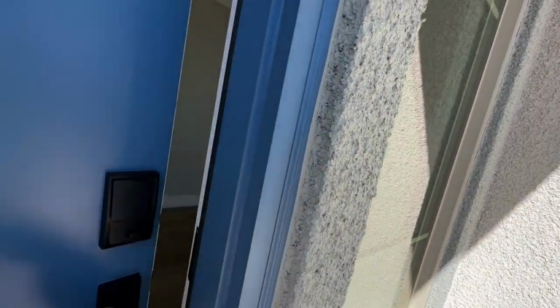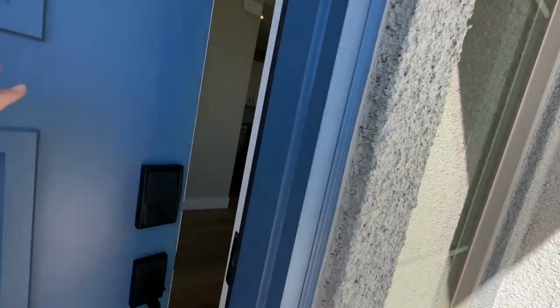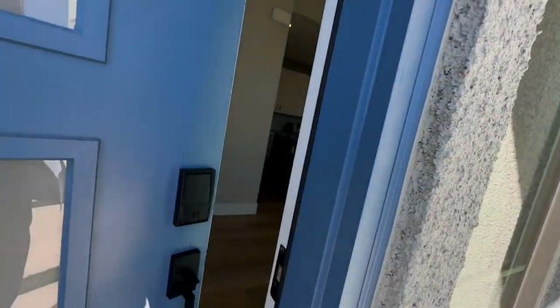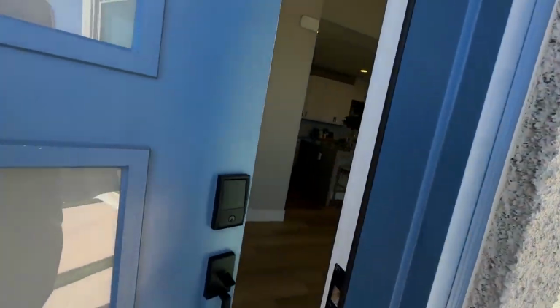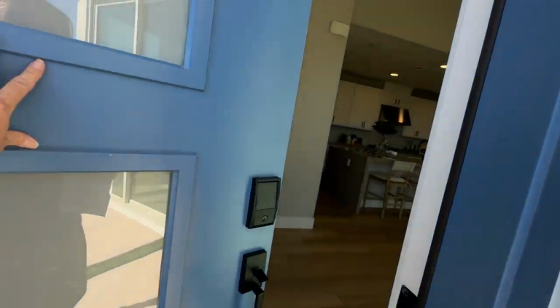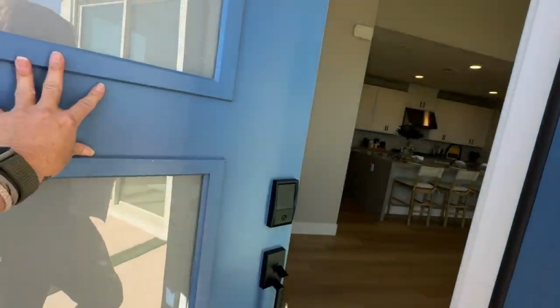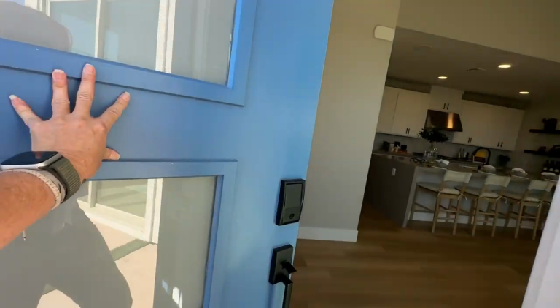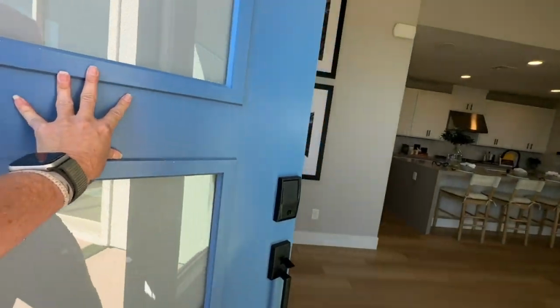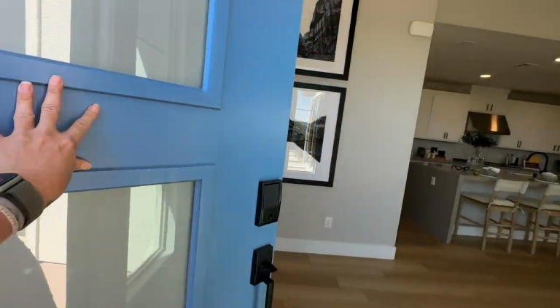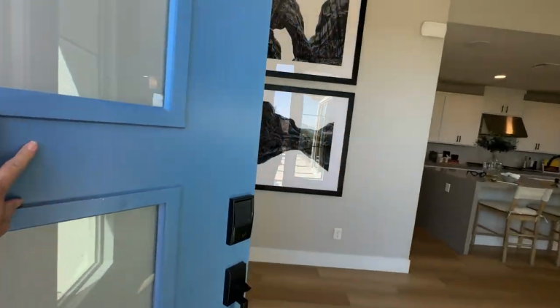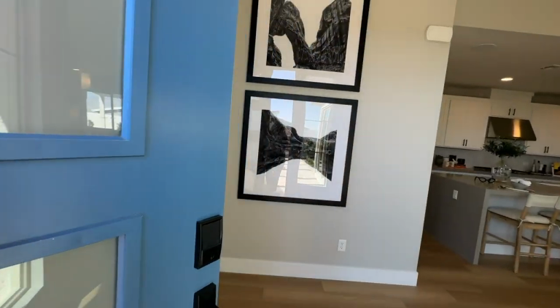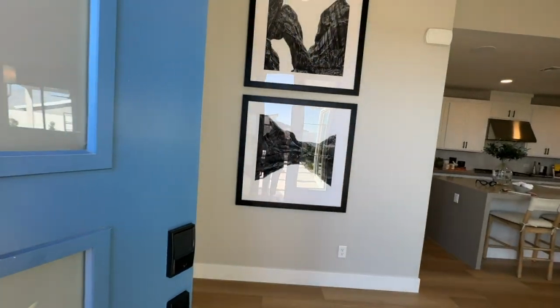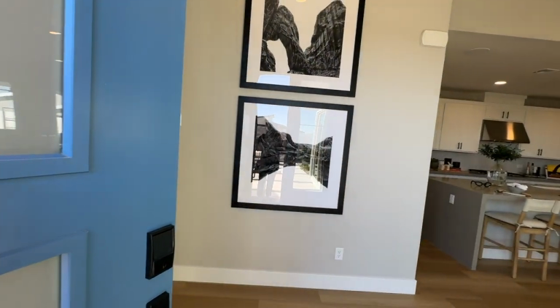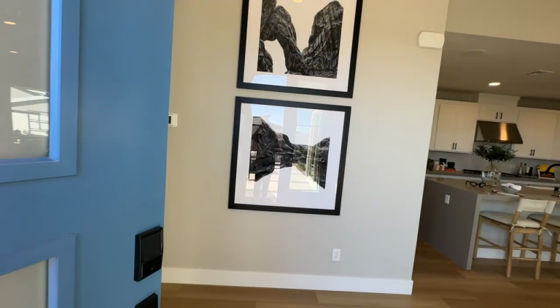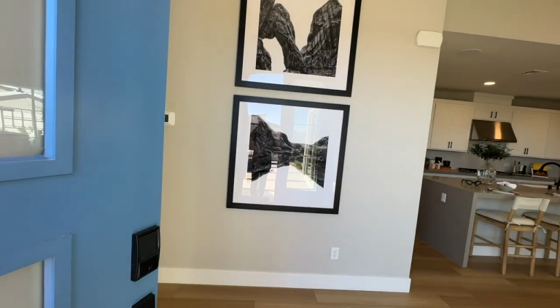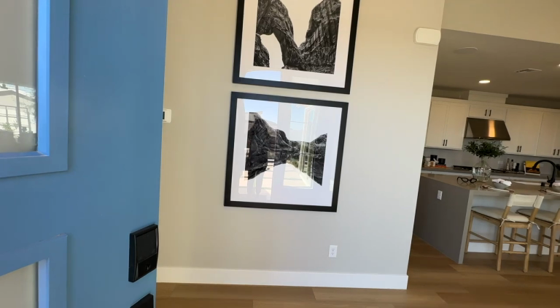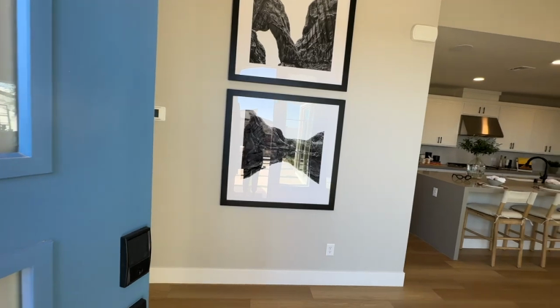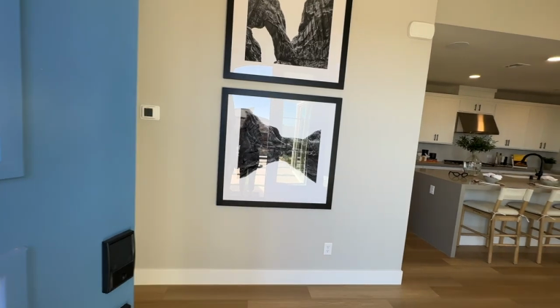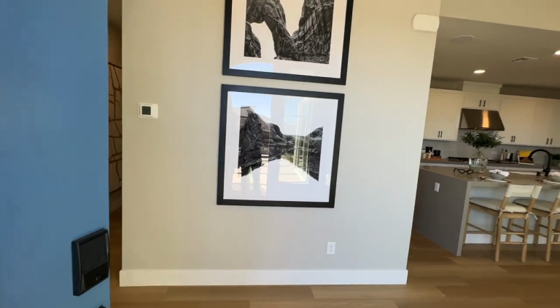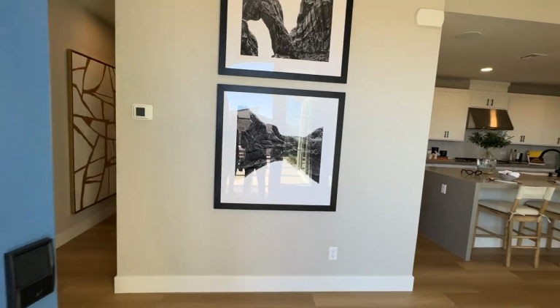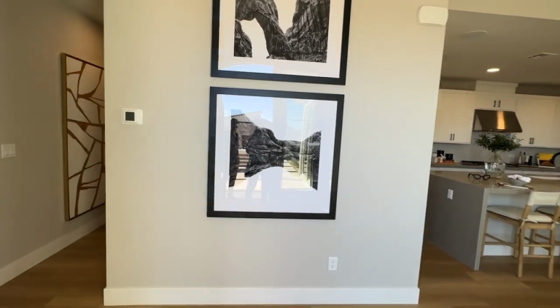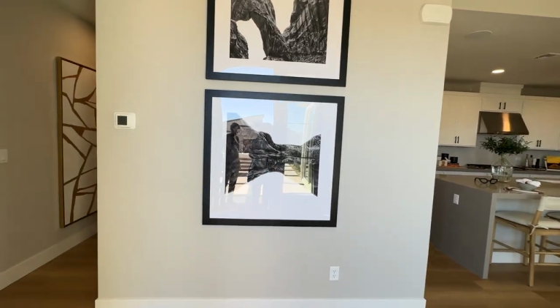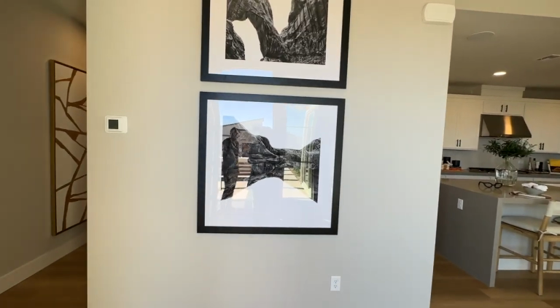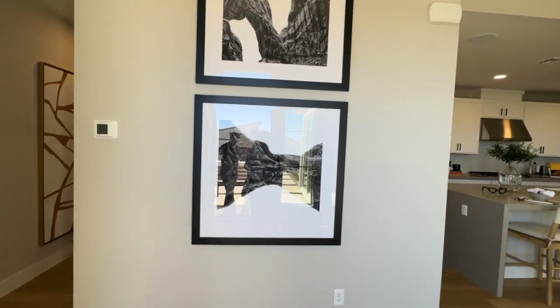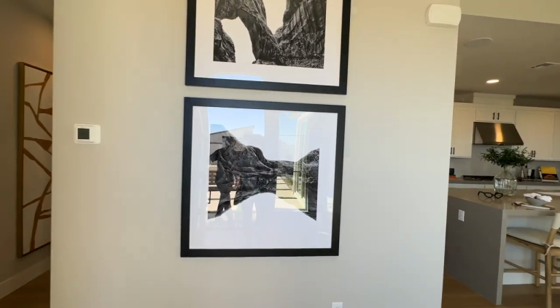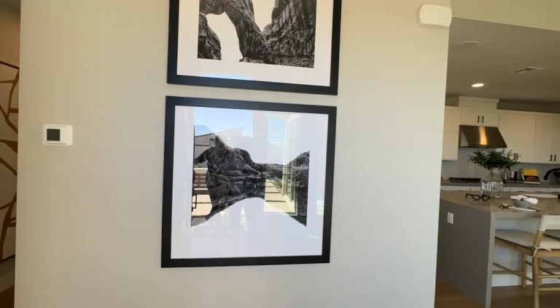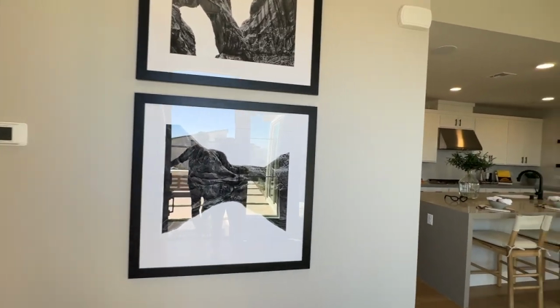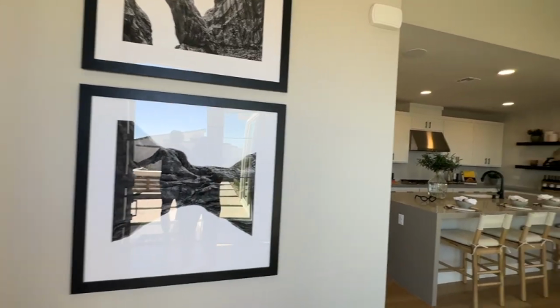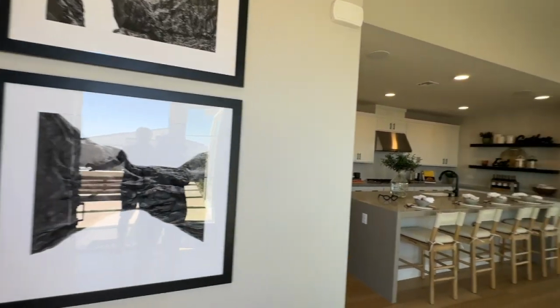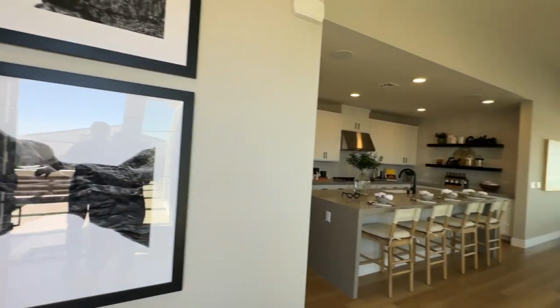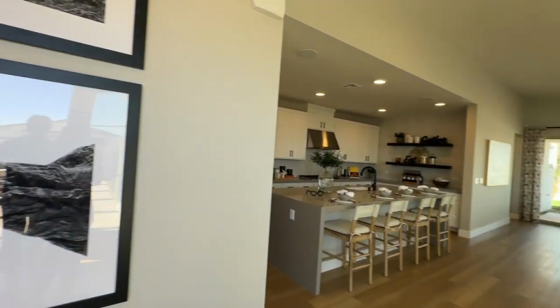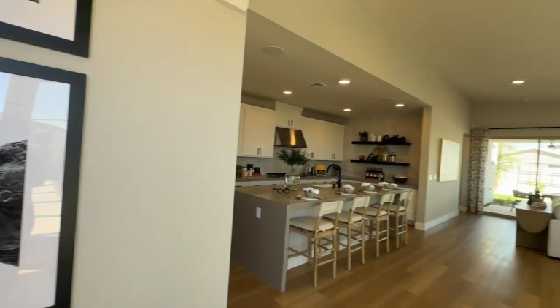There is an HOA — it's only $74 a month. However, there are no SIDs or LIDs.